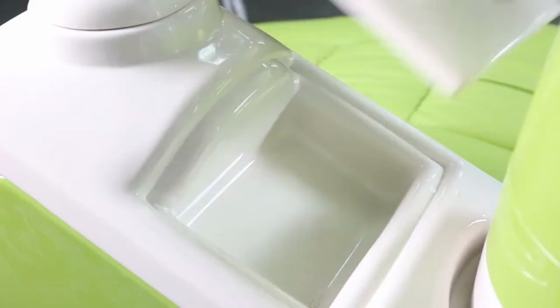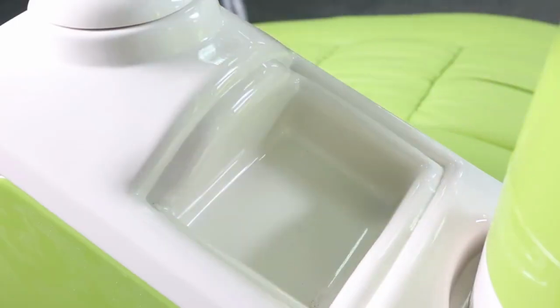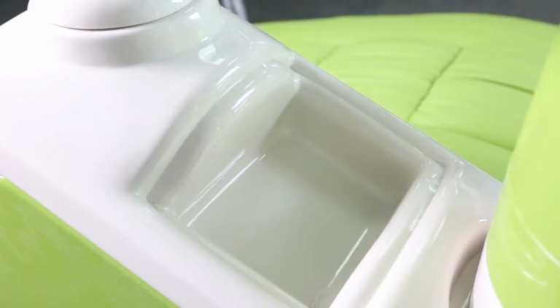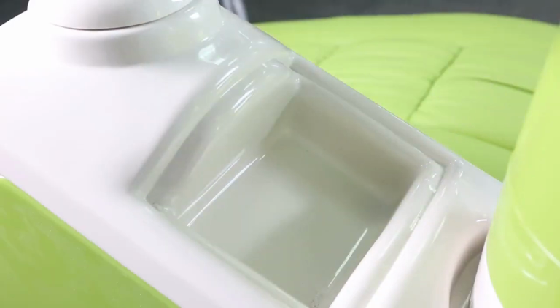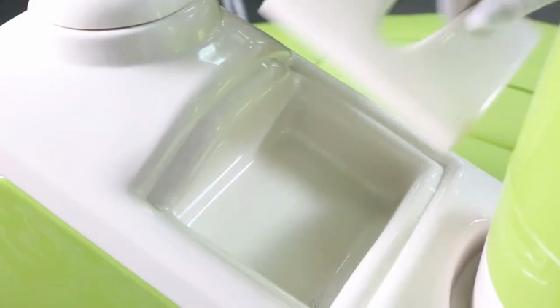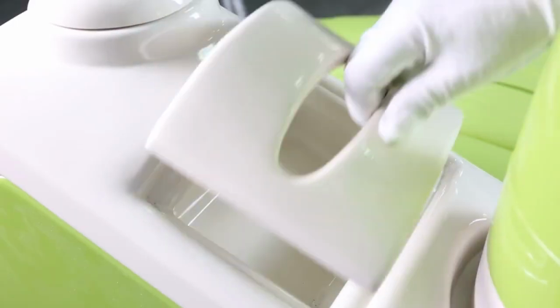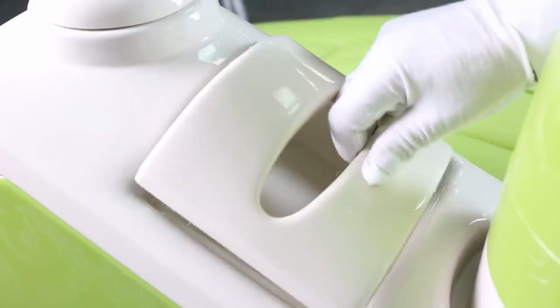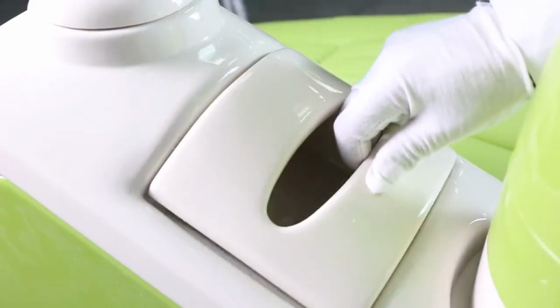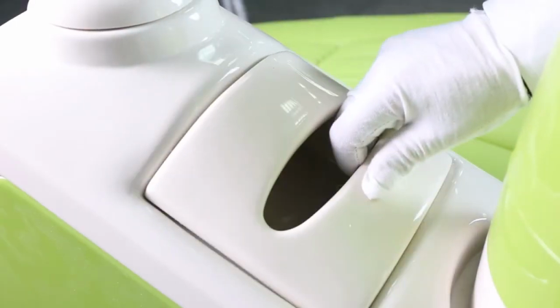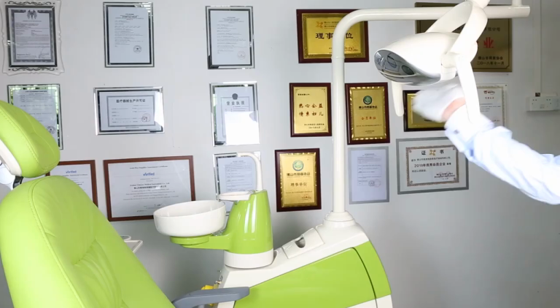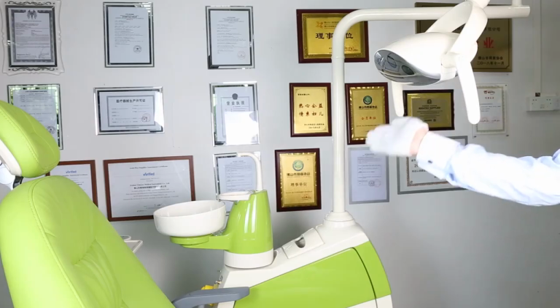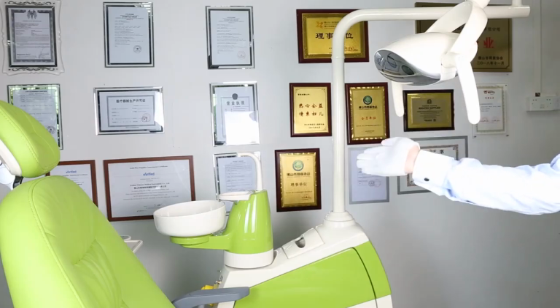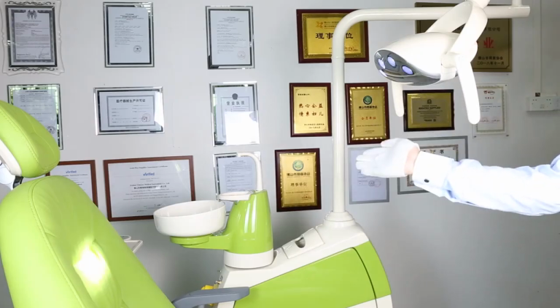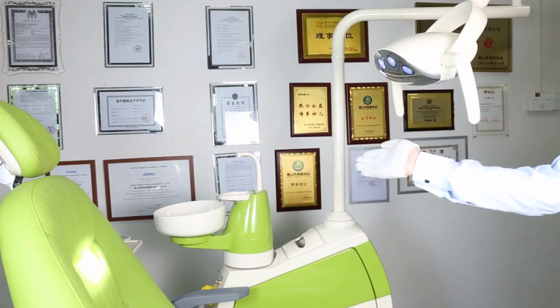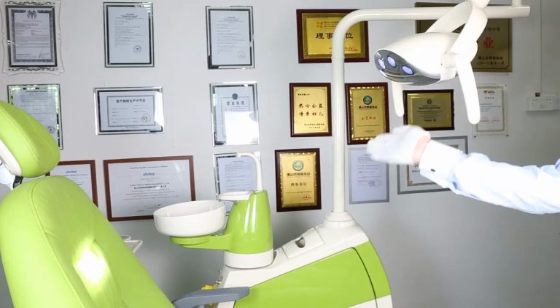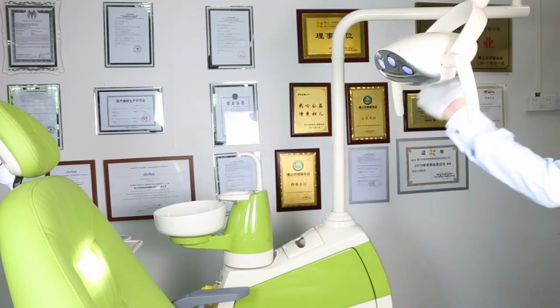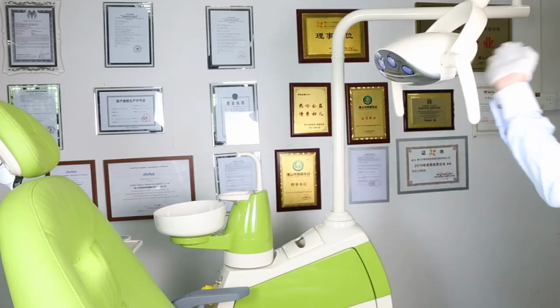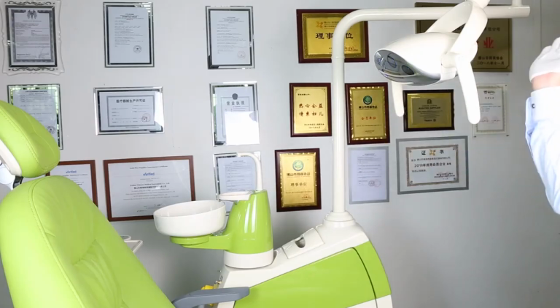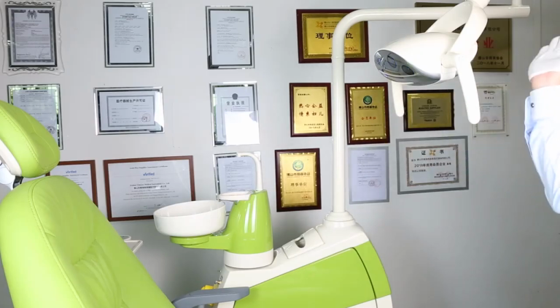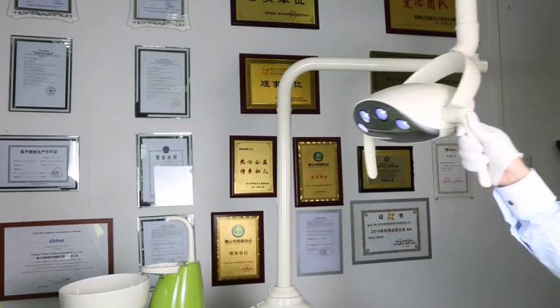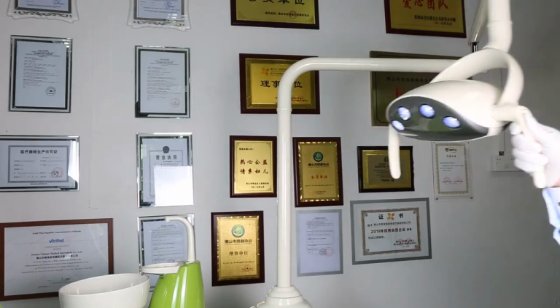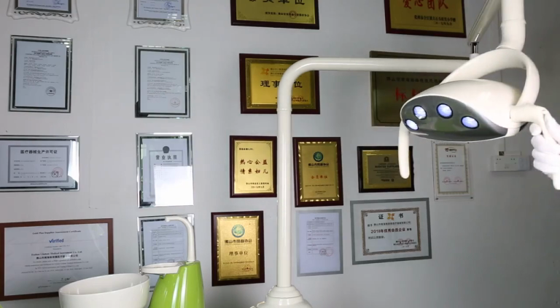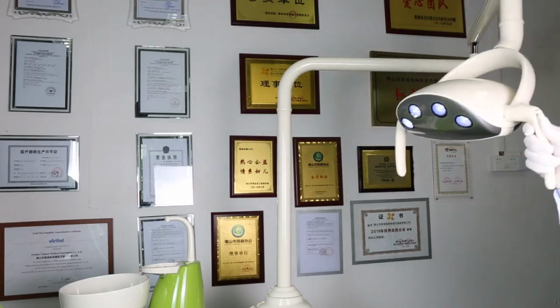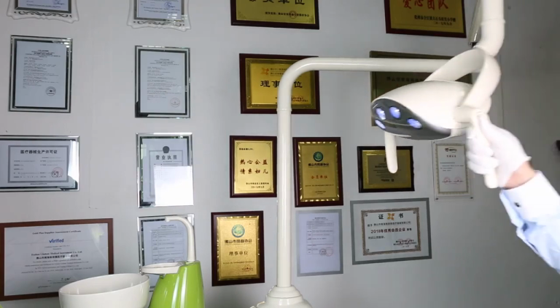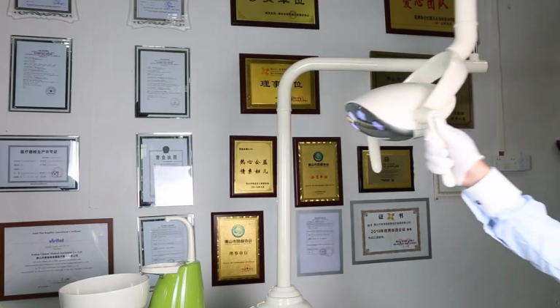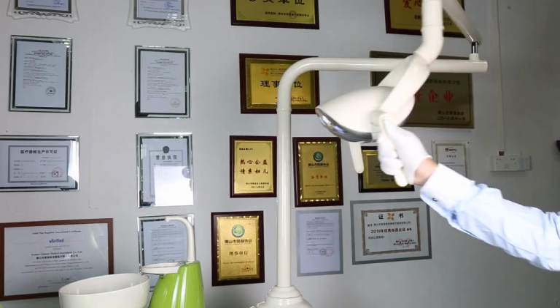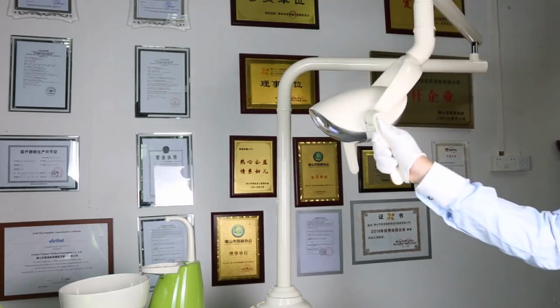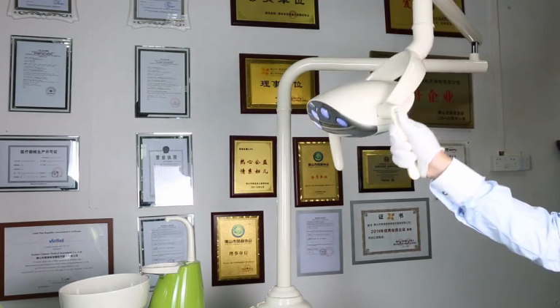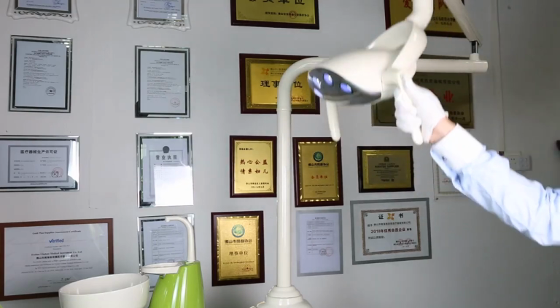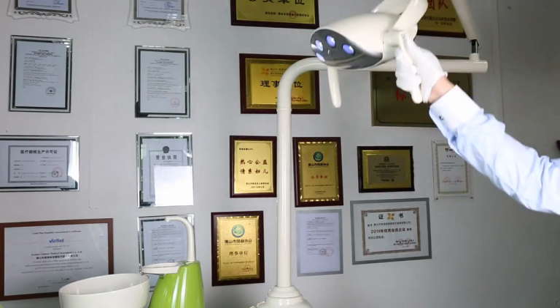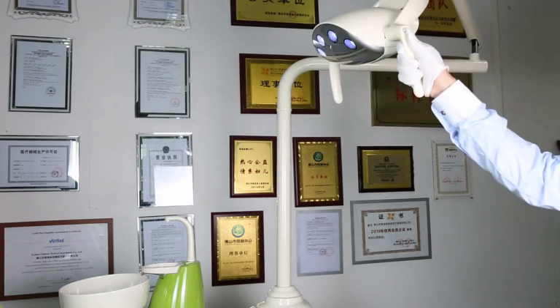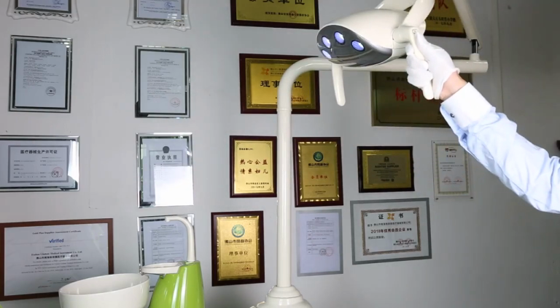The Luxury LED Sensor Lamp is easy to operate. For more details, please contact us.